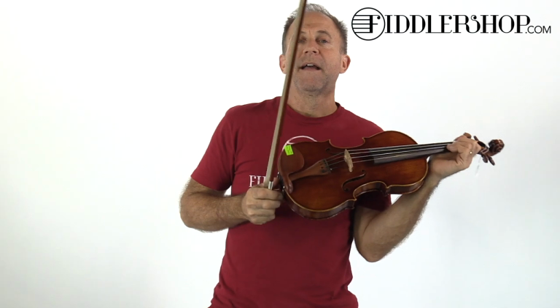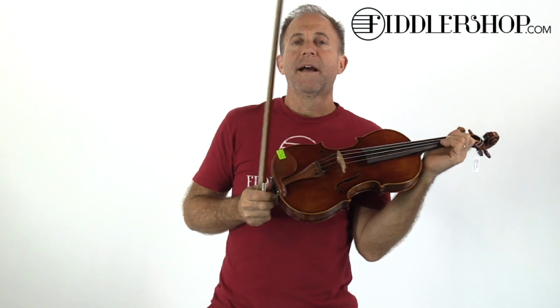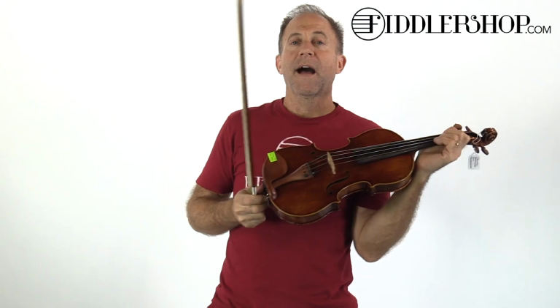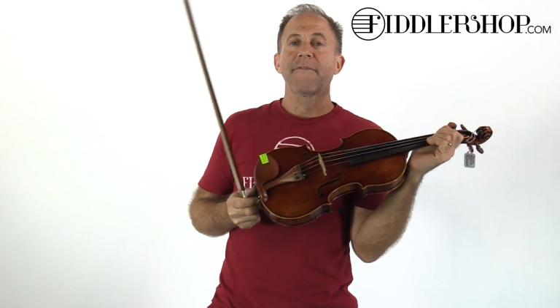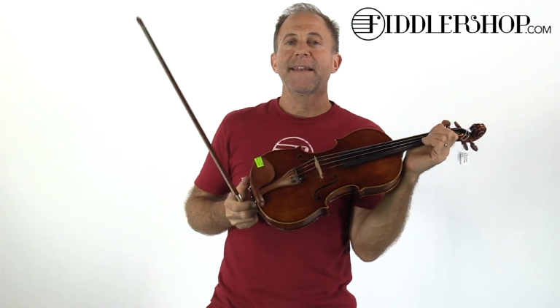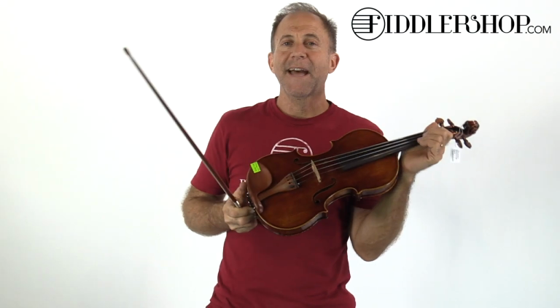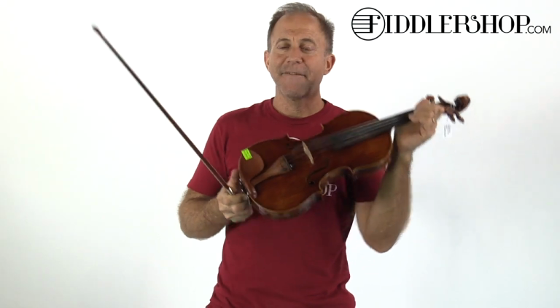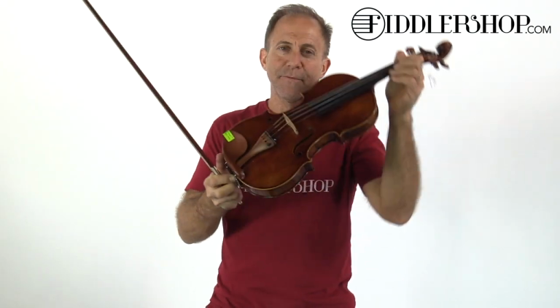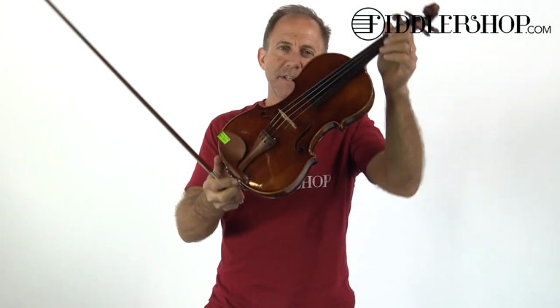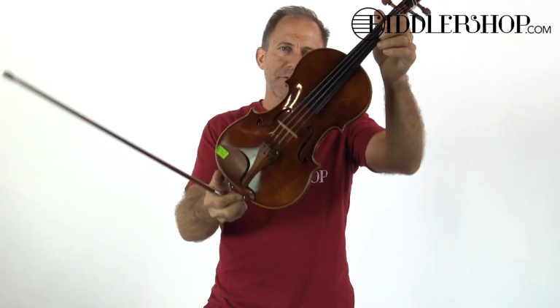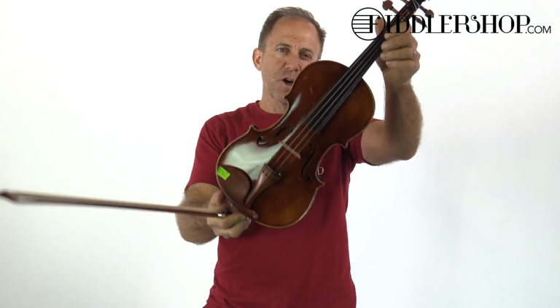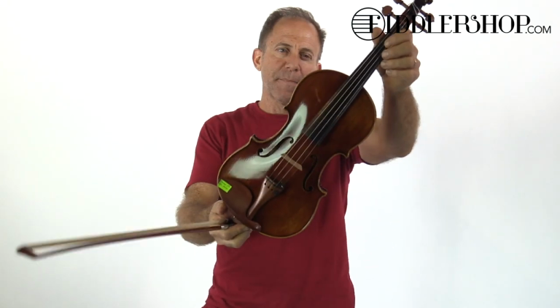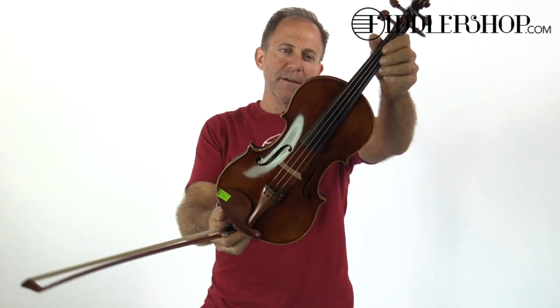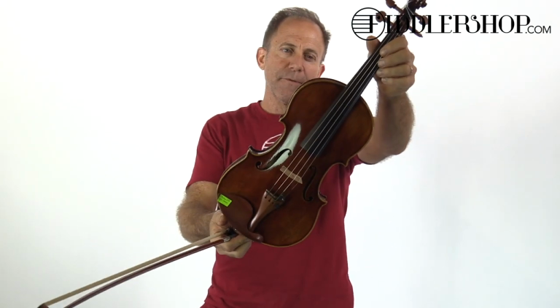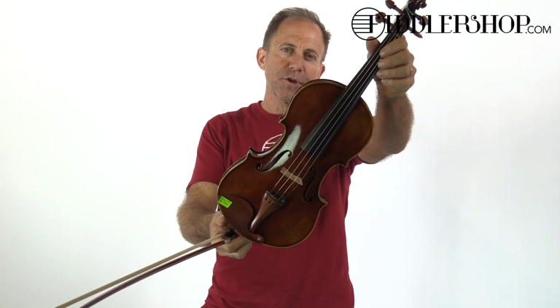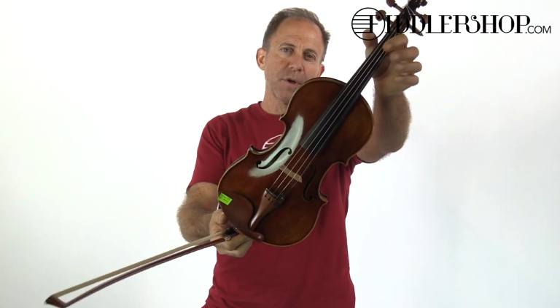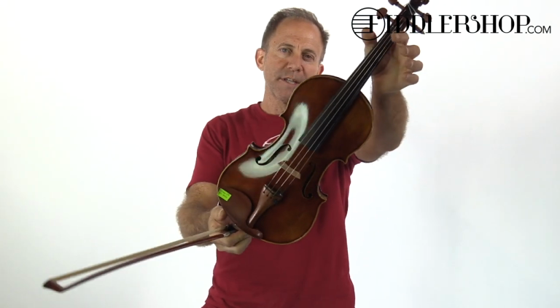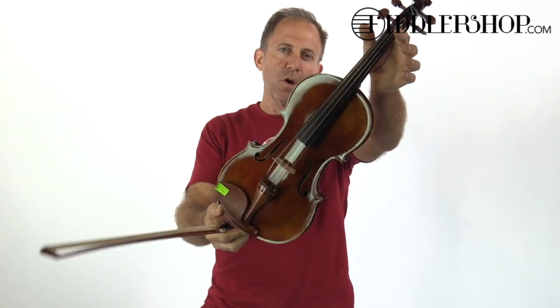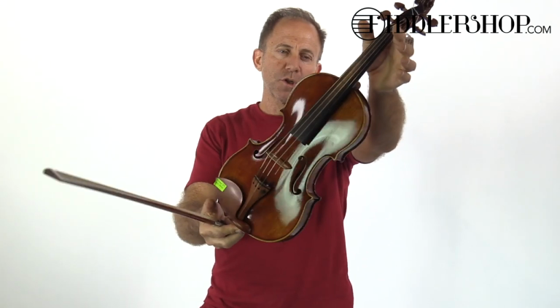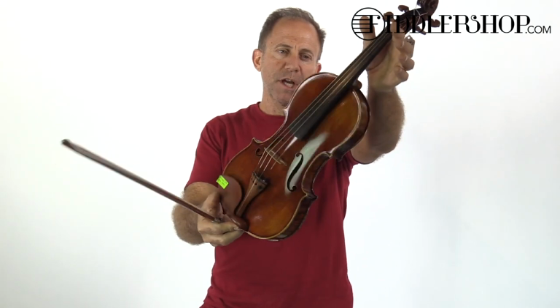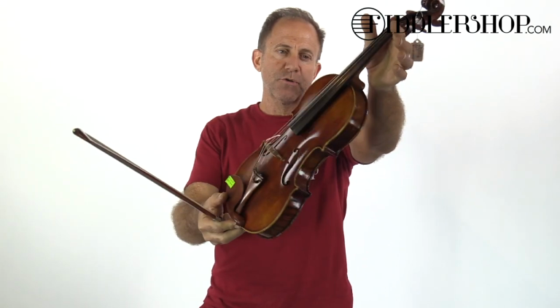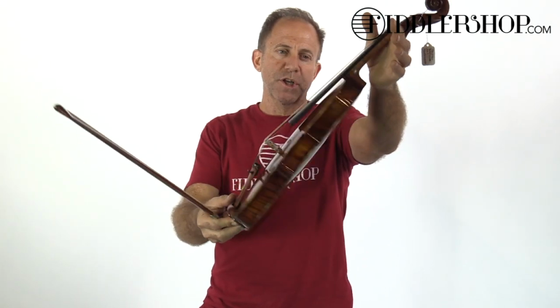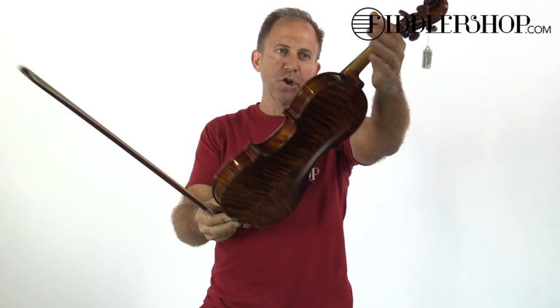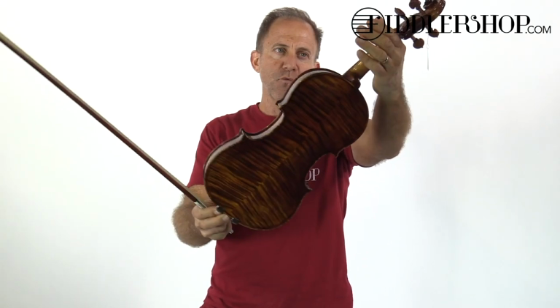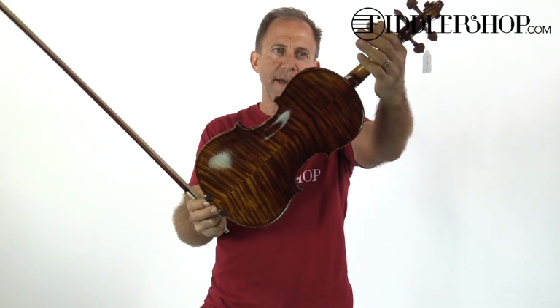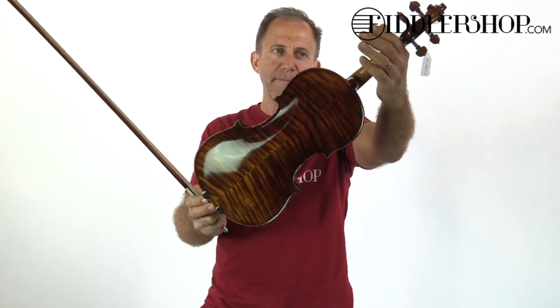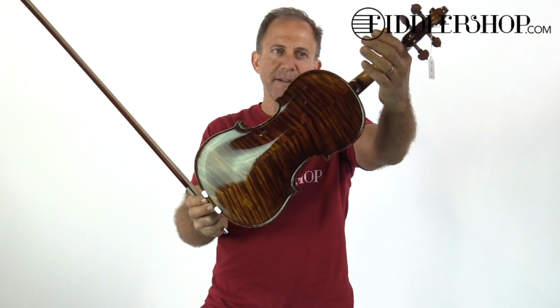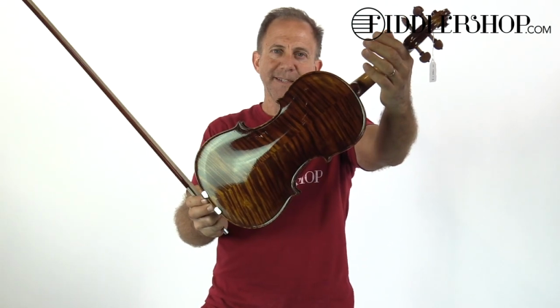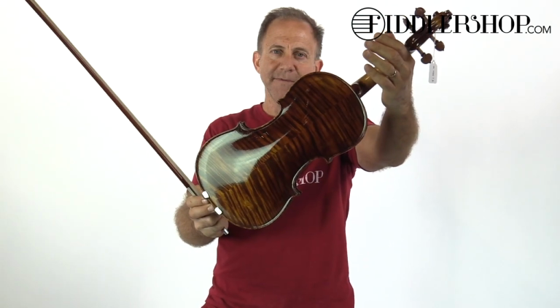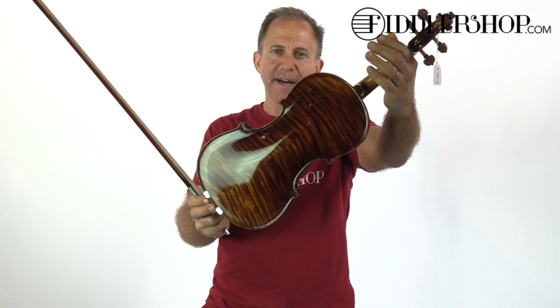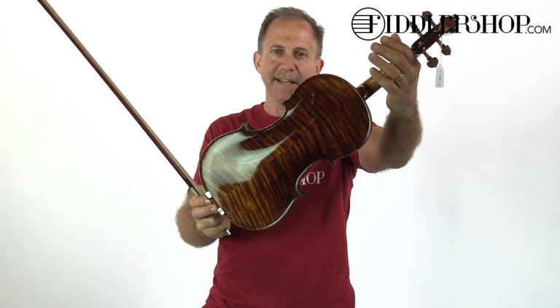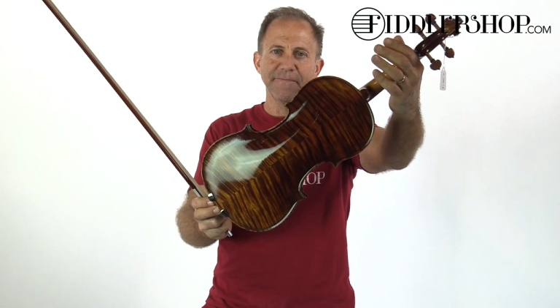Hi Randy, I have three instruments for your comparison. The first one is a Holstein traditional Red Mendelssohn Violin.